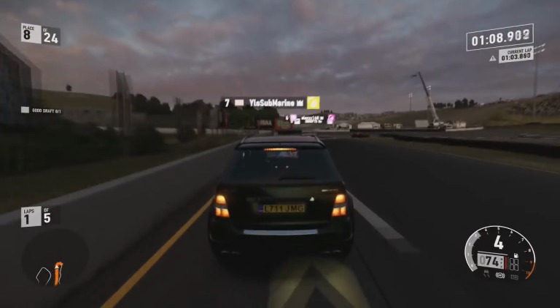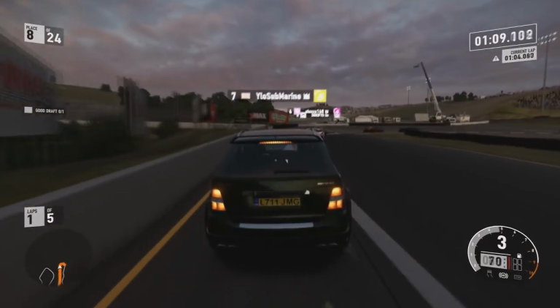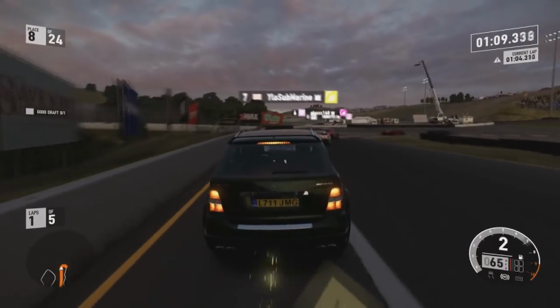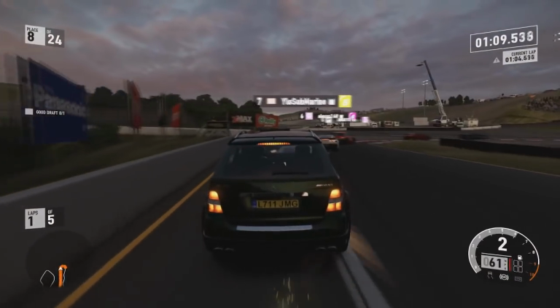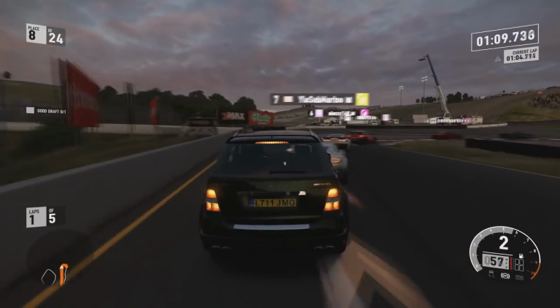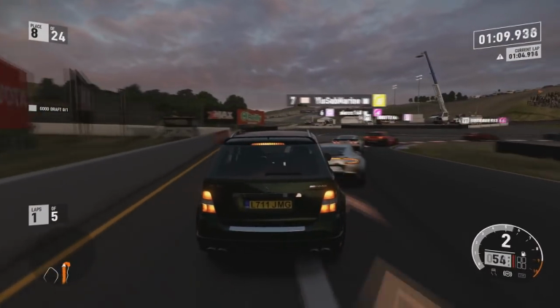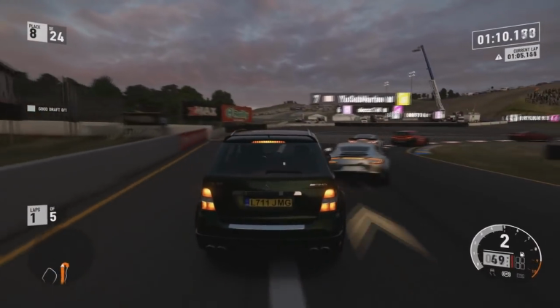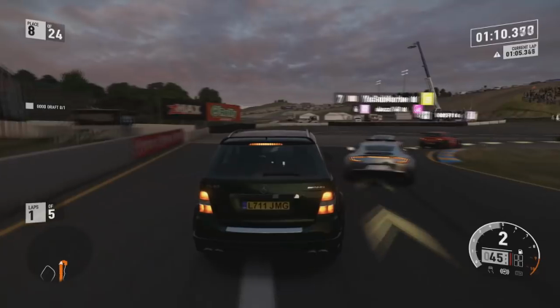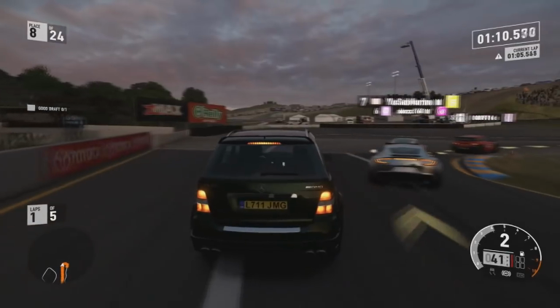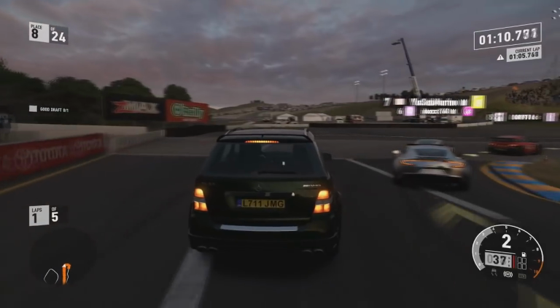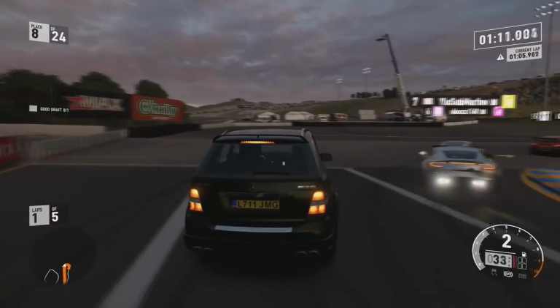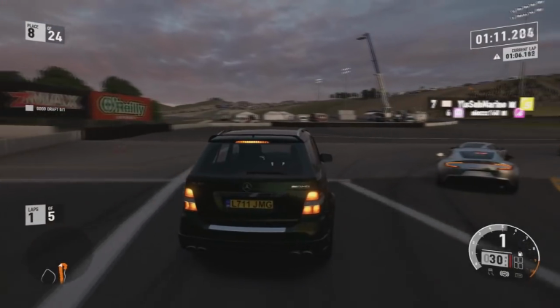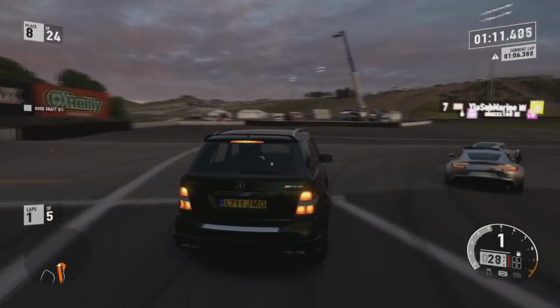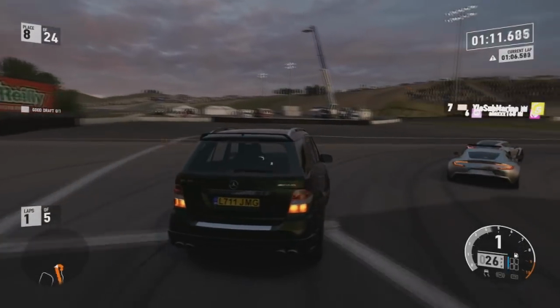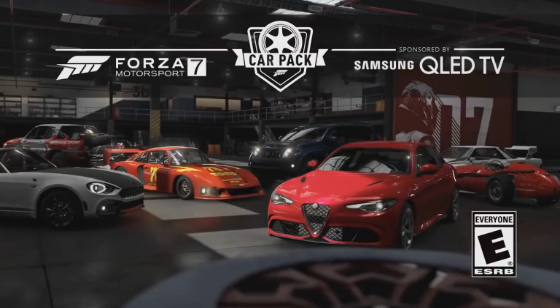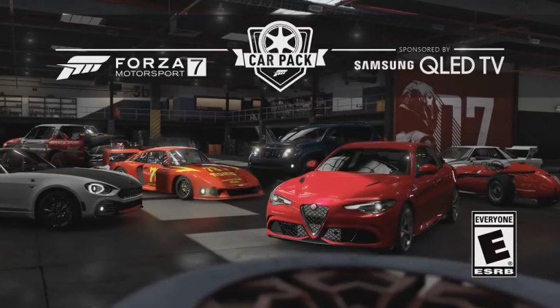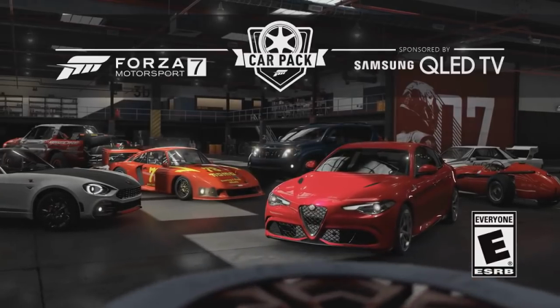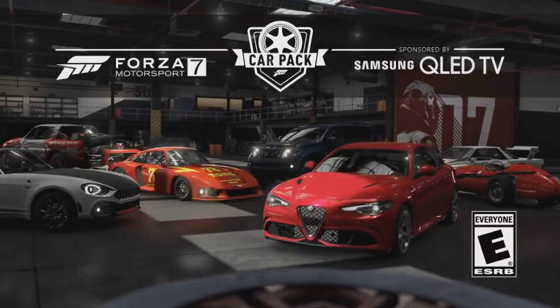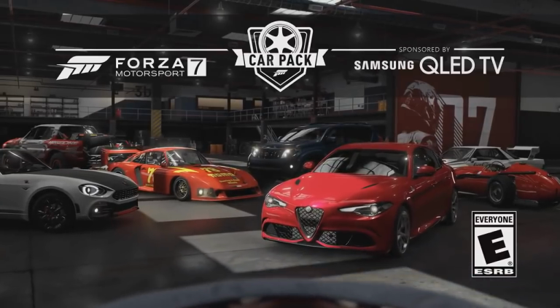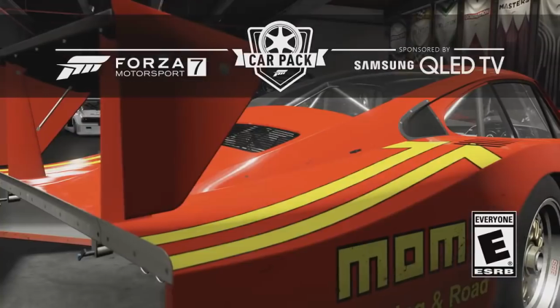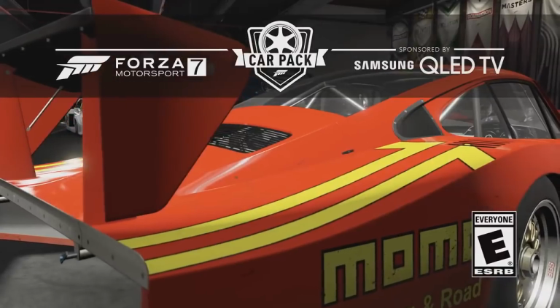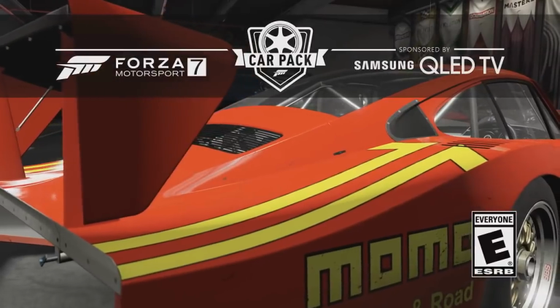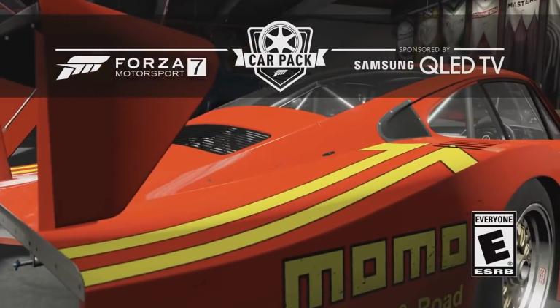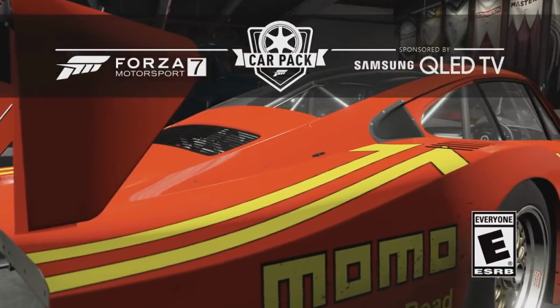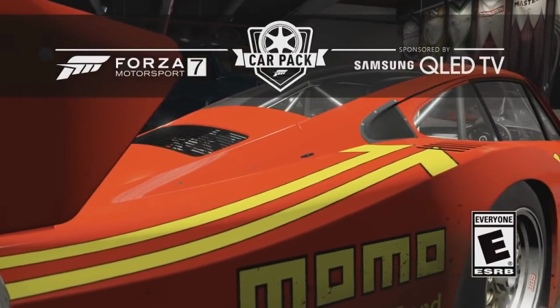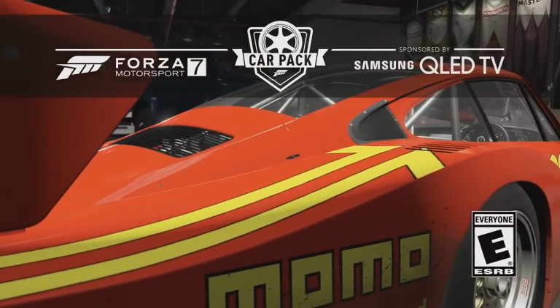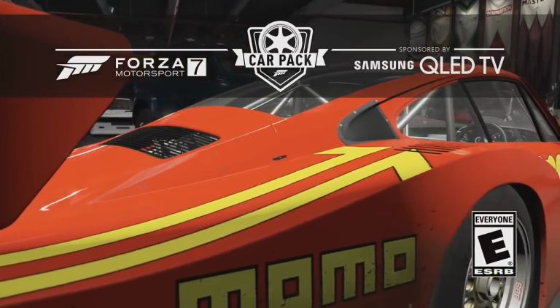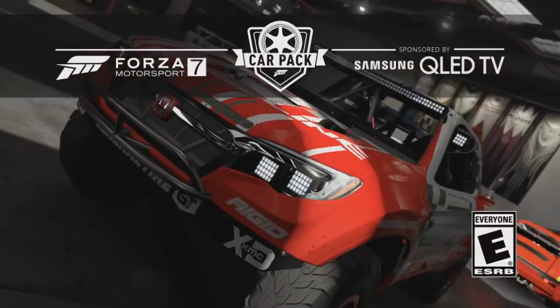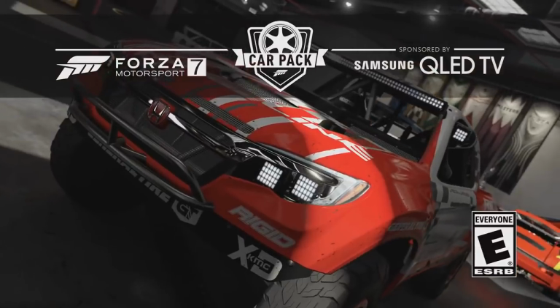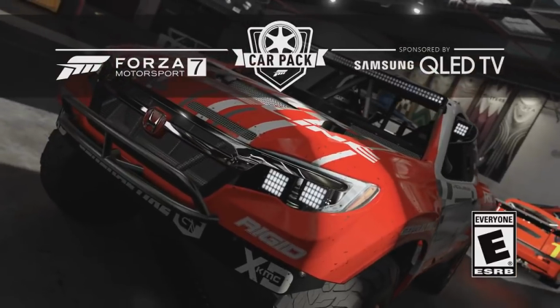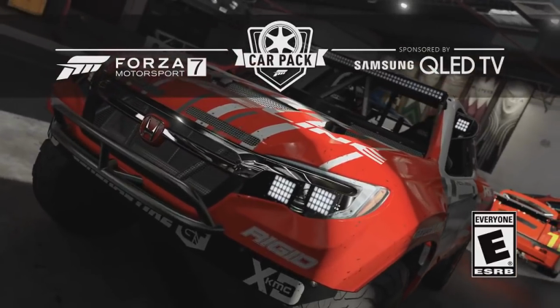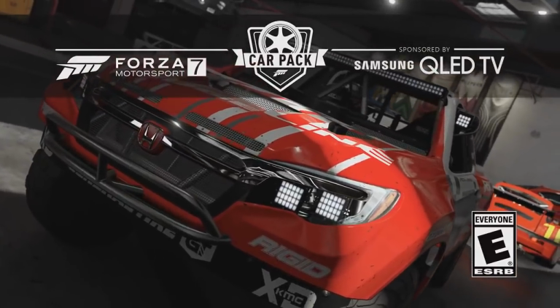Actually, let's watch the trailer together guys. Here we go — Forza Motorsport 7 Samsung QLED TV car pack.